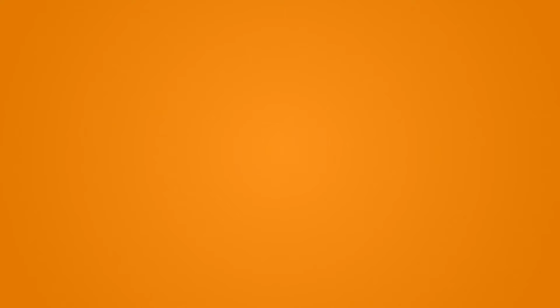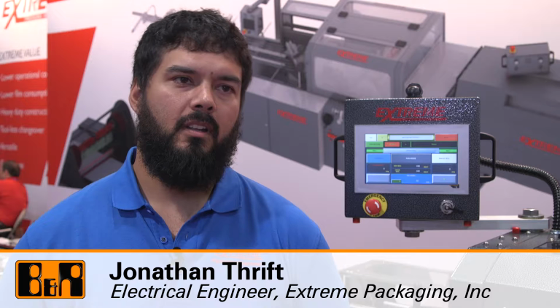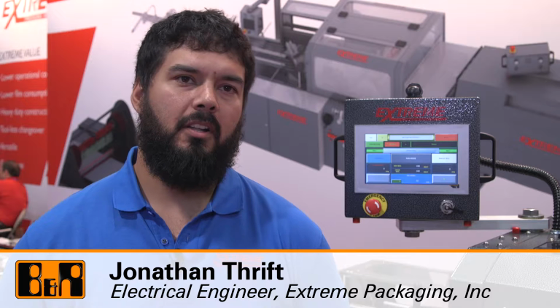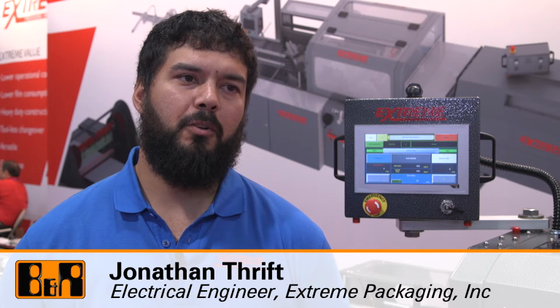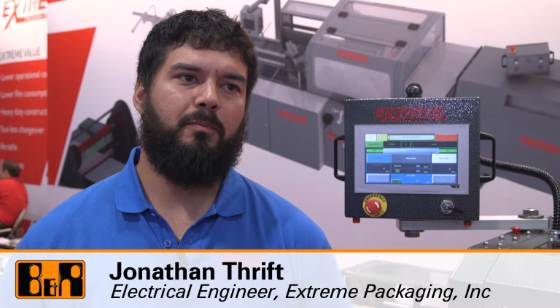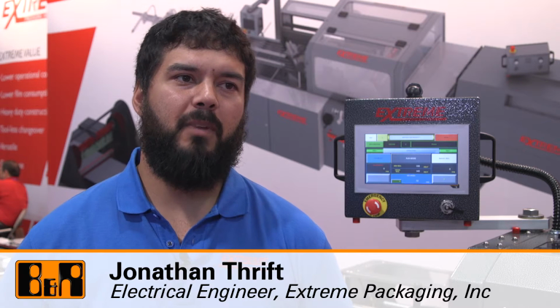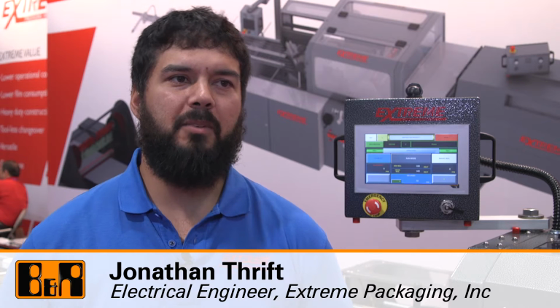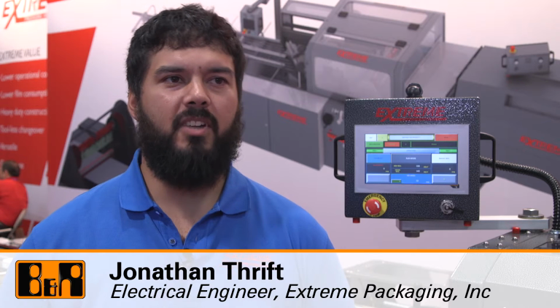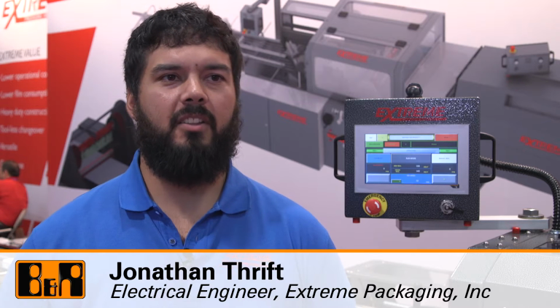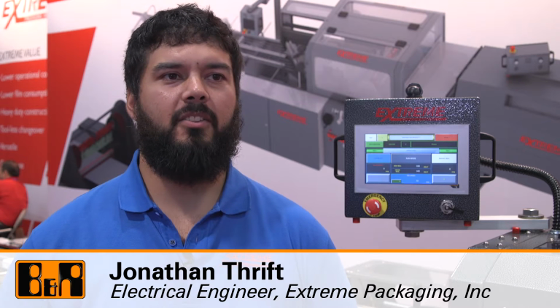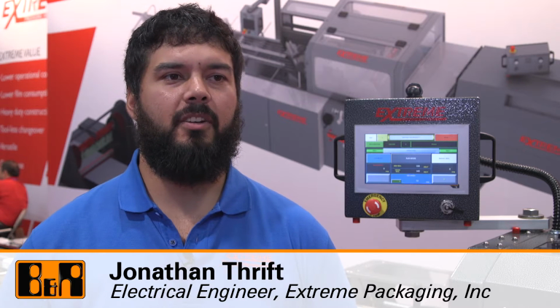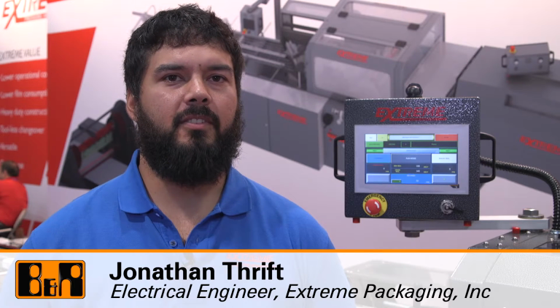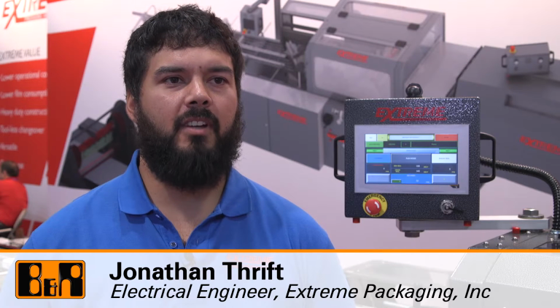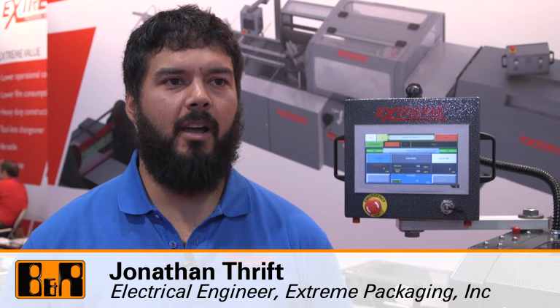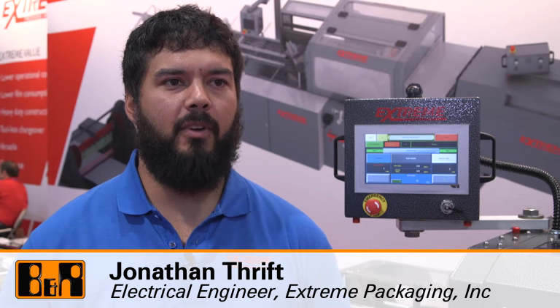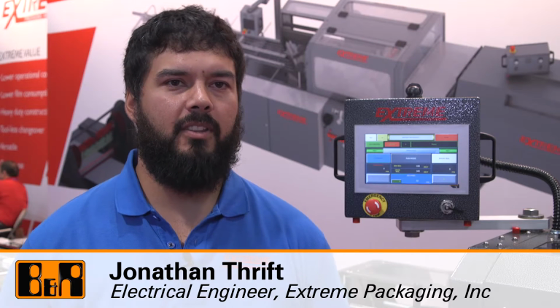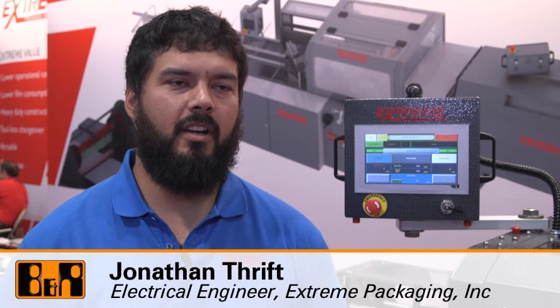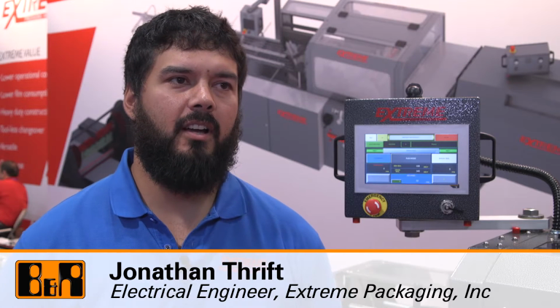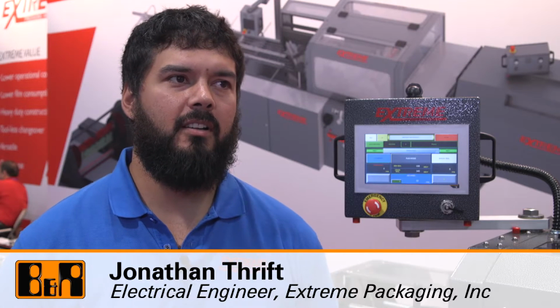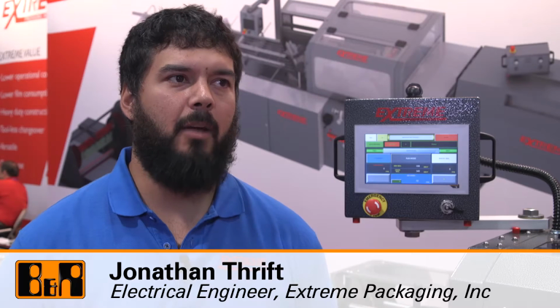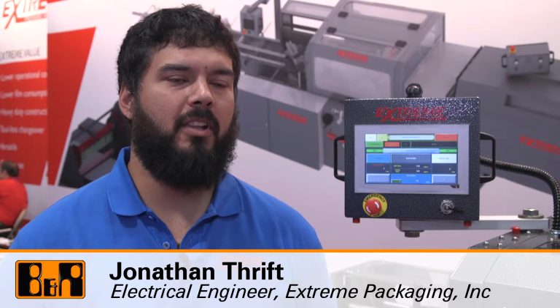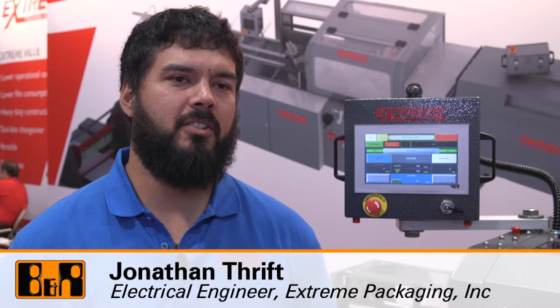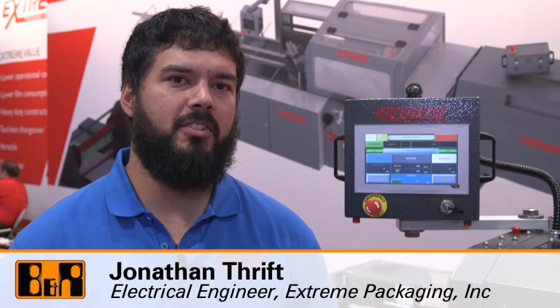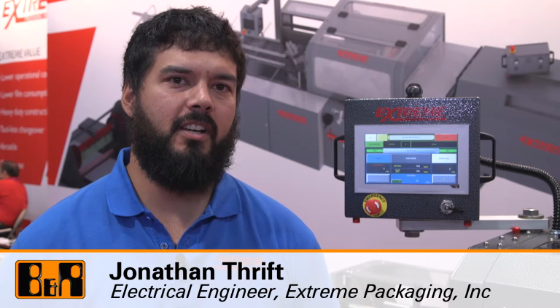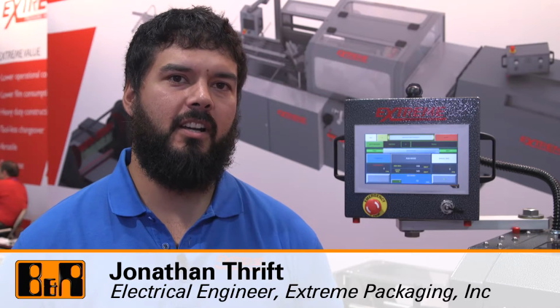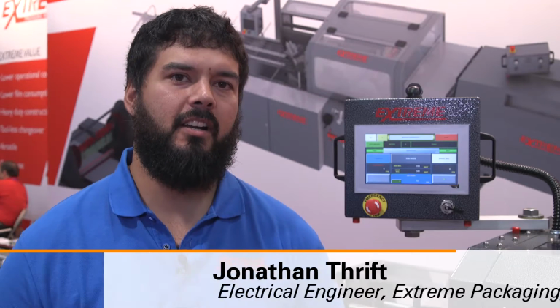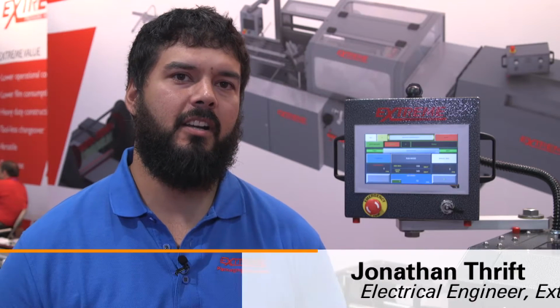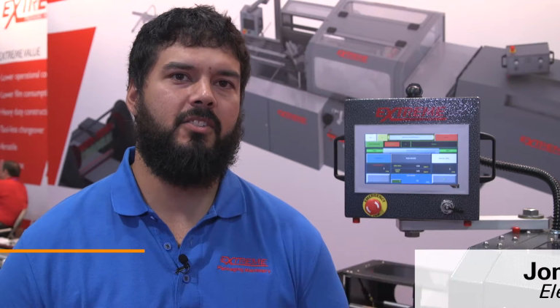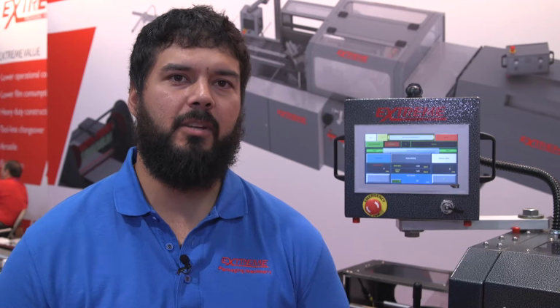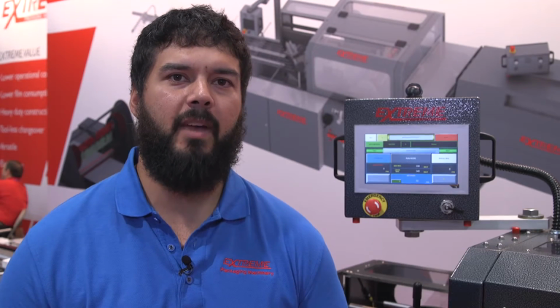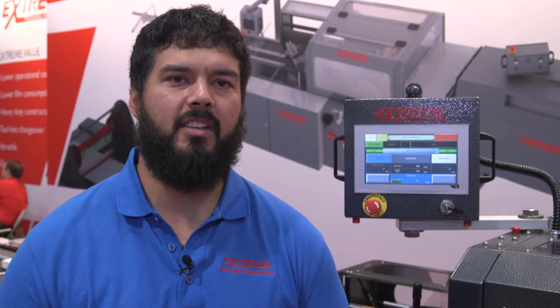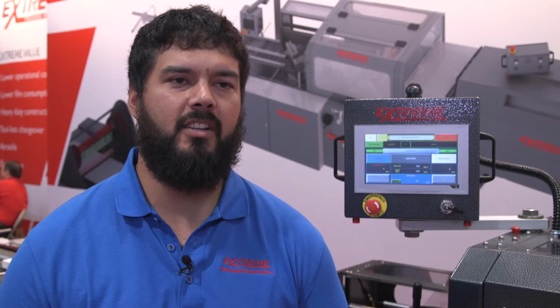Hello, my name is Jonathan Thrift. I'm an electrical engineer here at Xtreme Packaging.